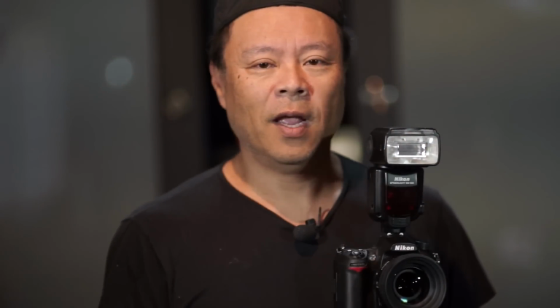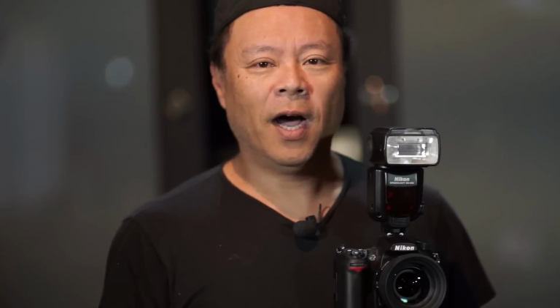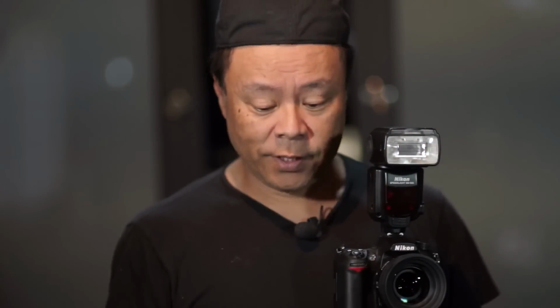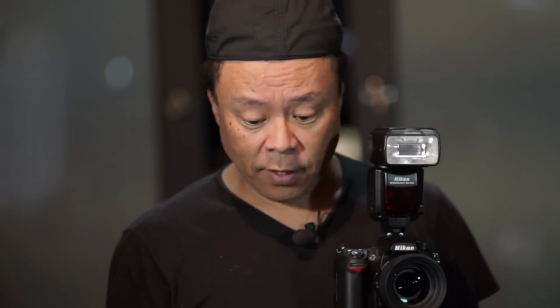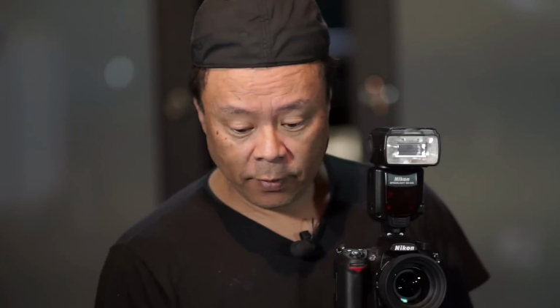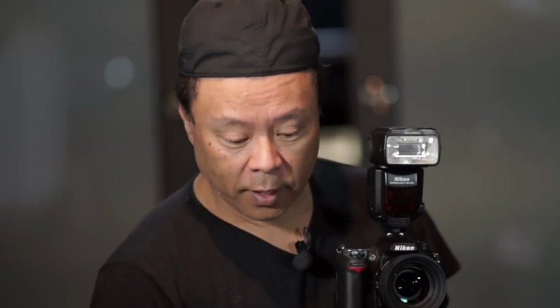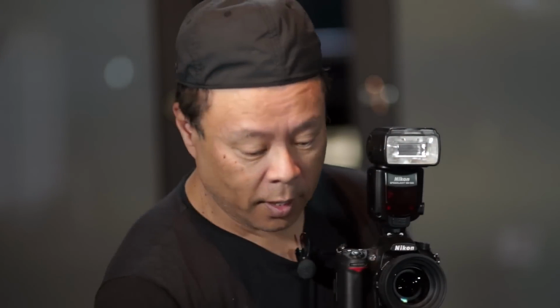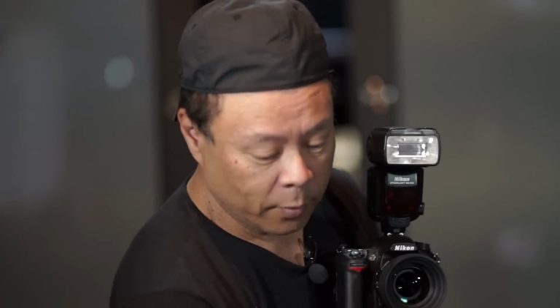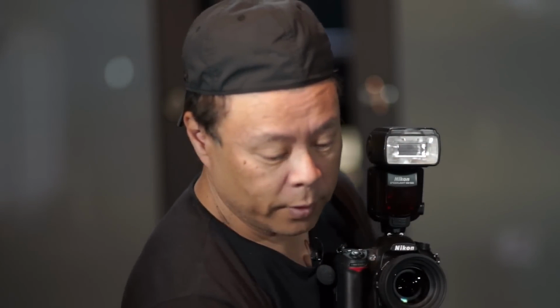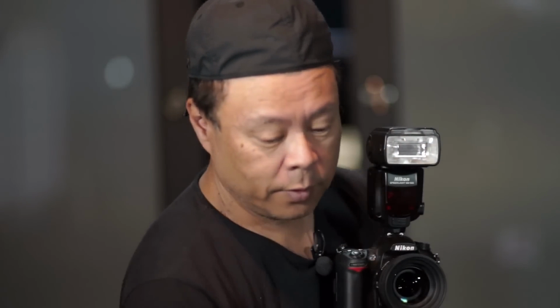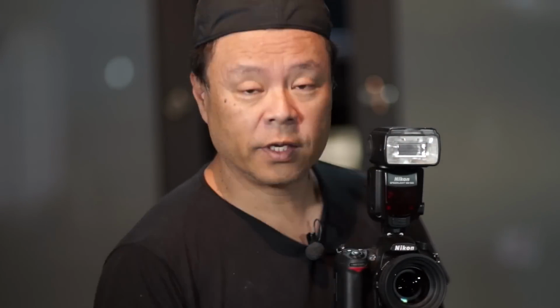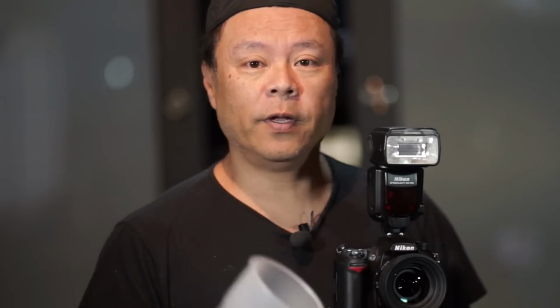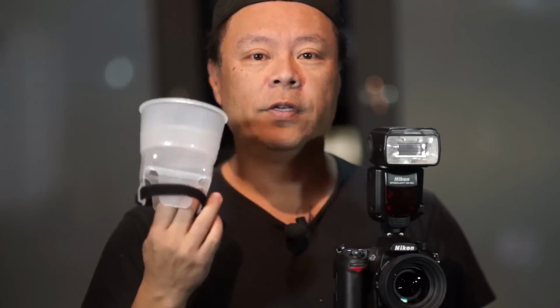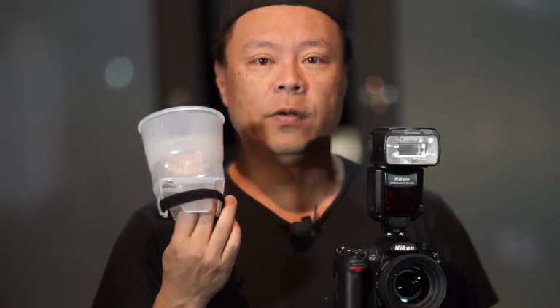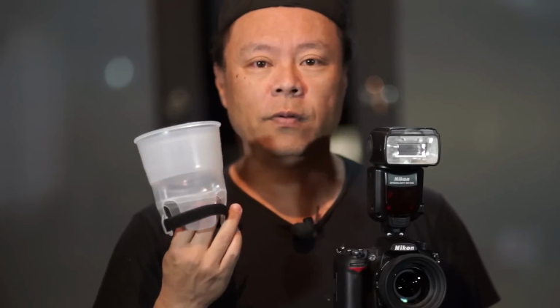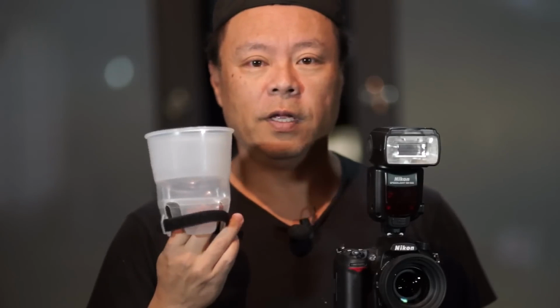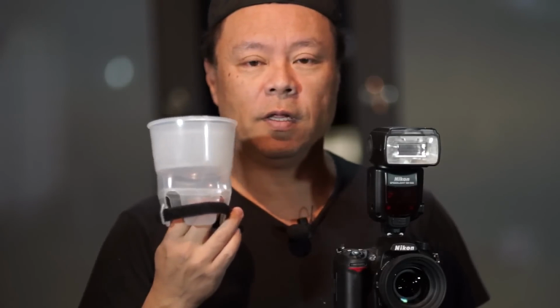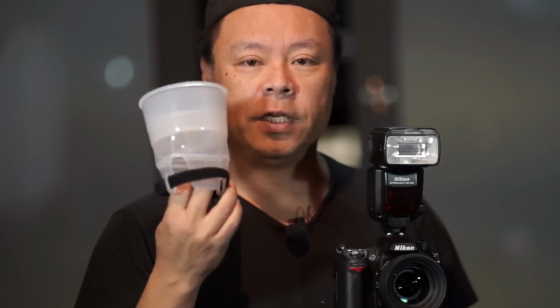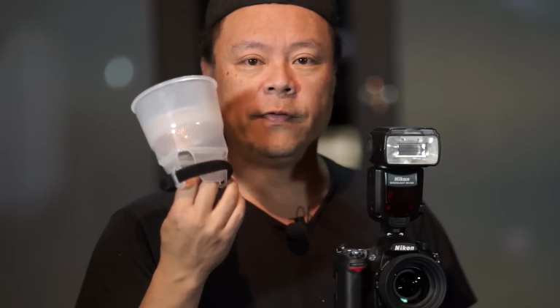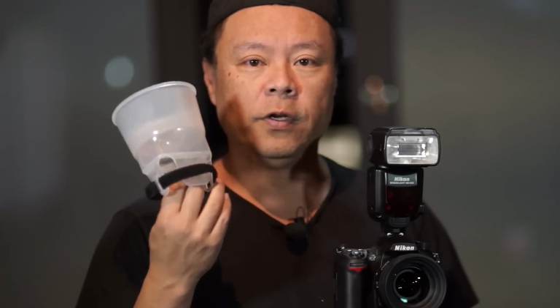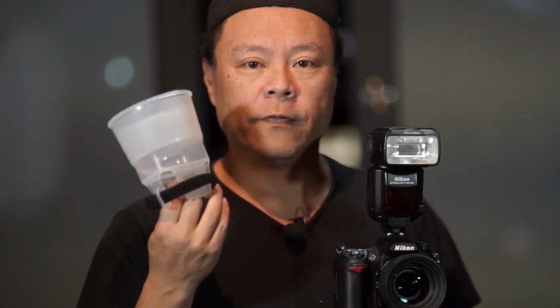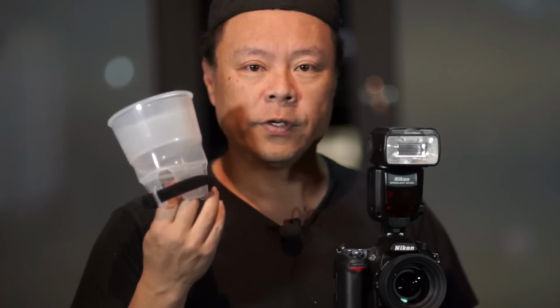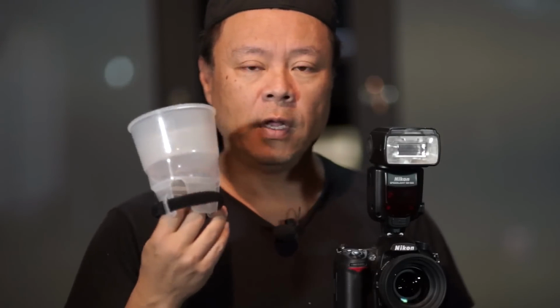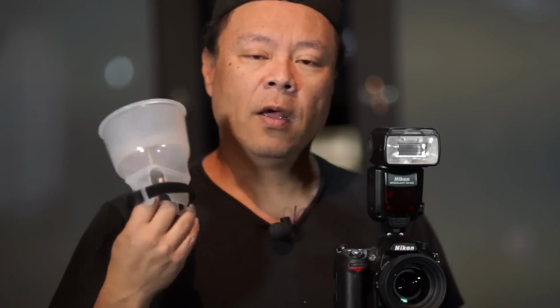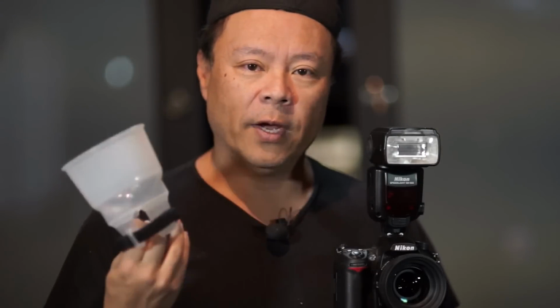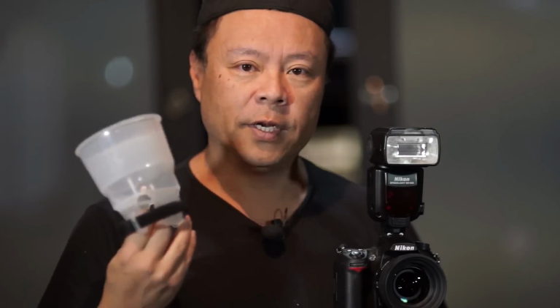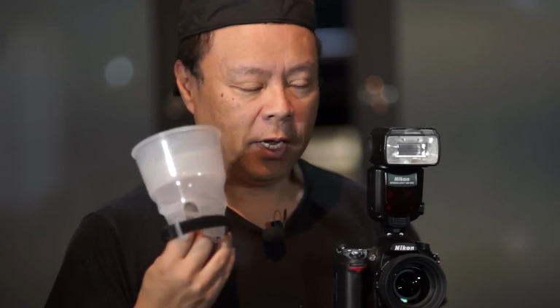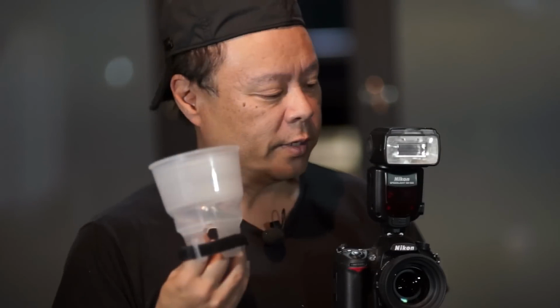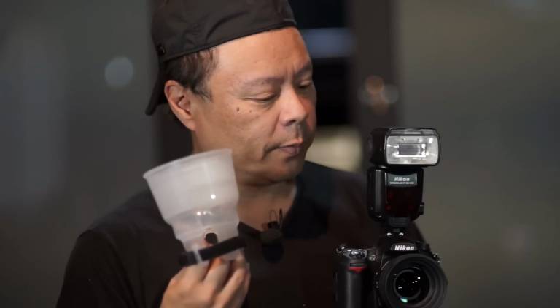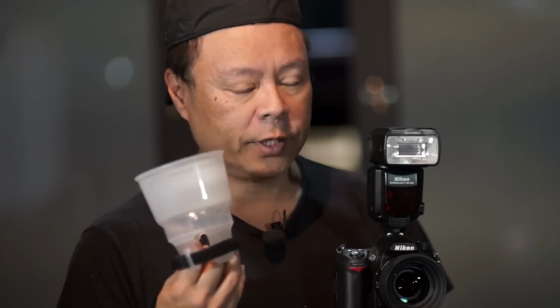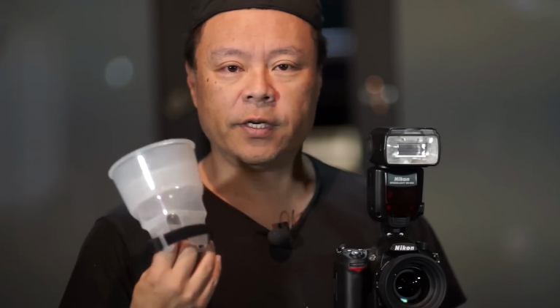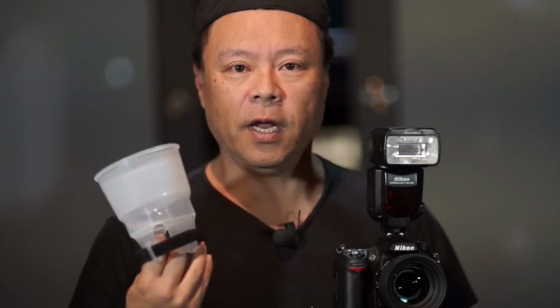Hi, this is Gary Fong and I'm going to explain to you the LightSphere Universal mounting and a sample shot today.